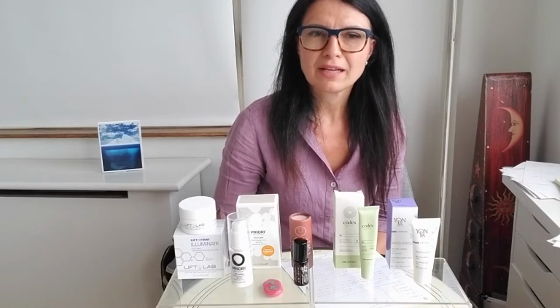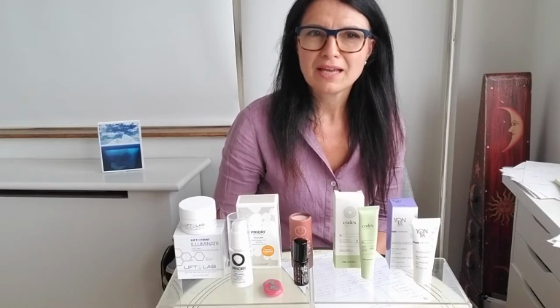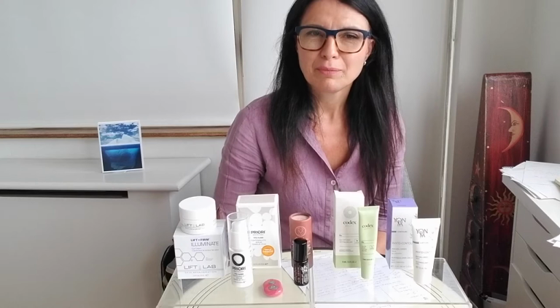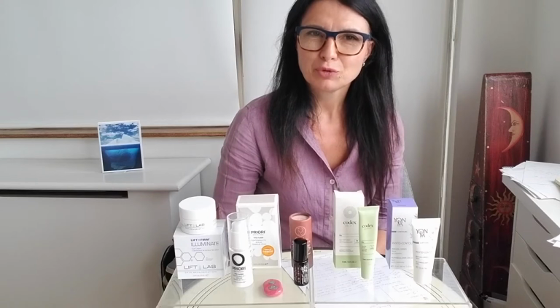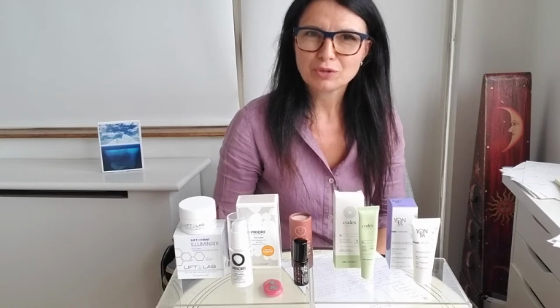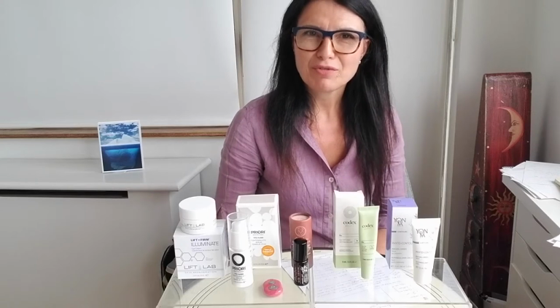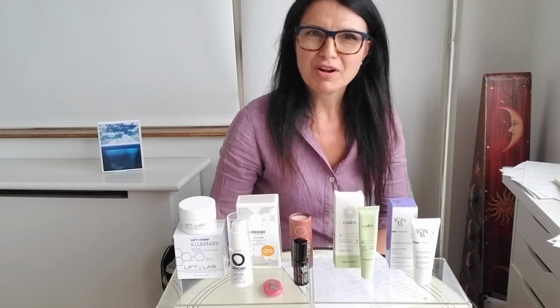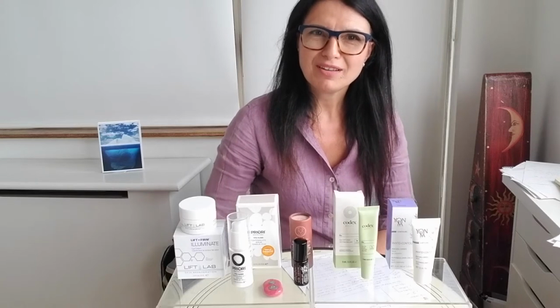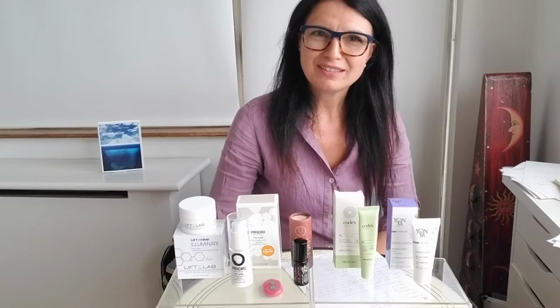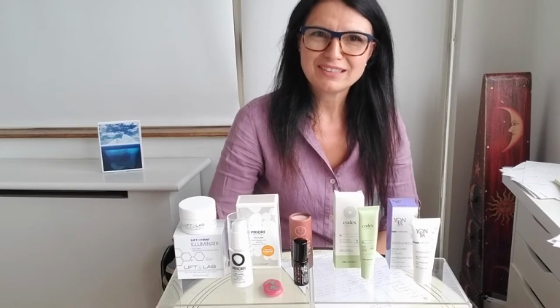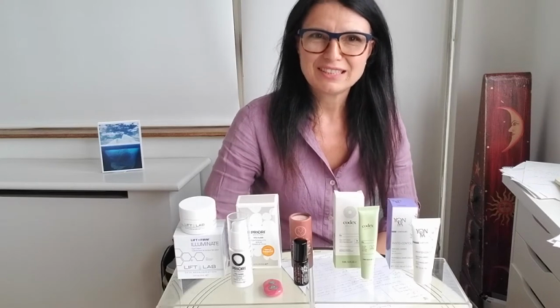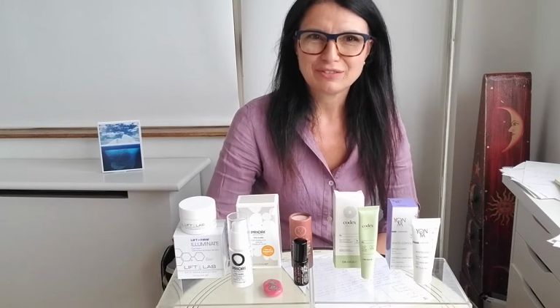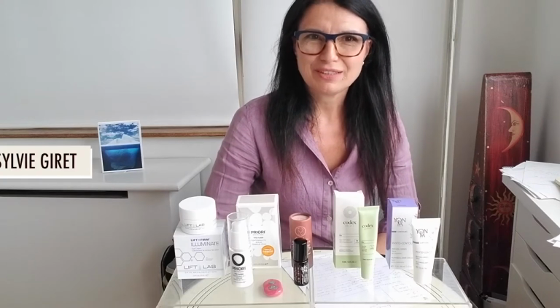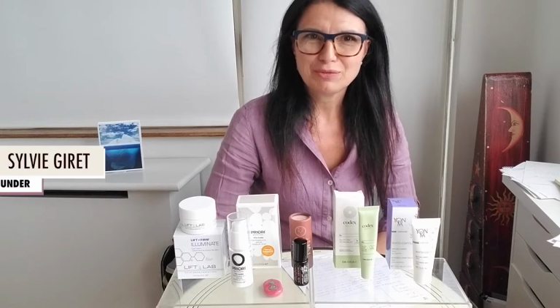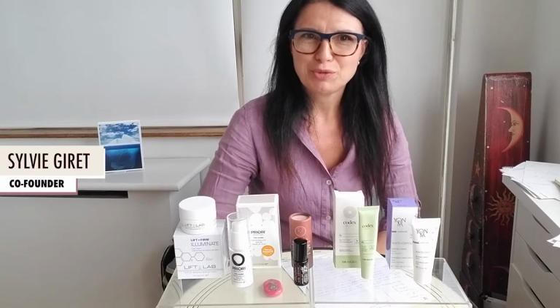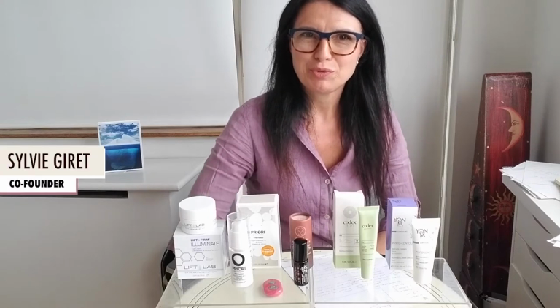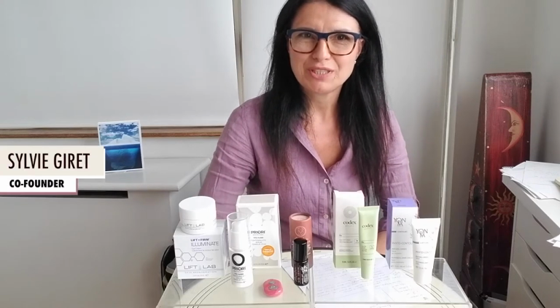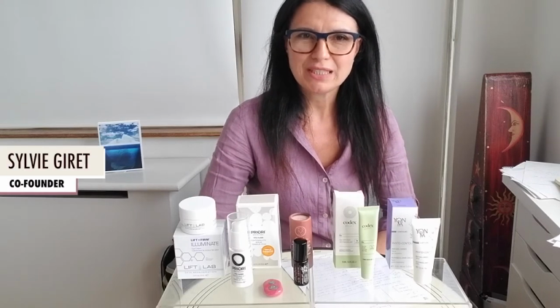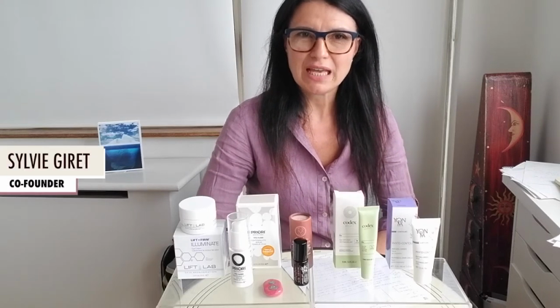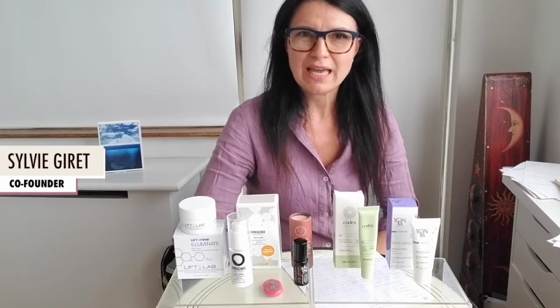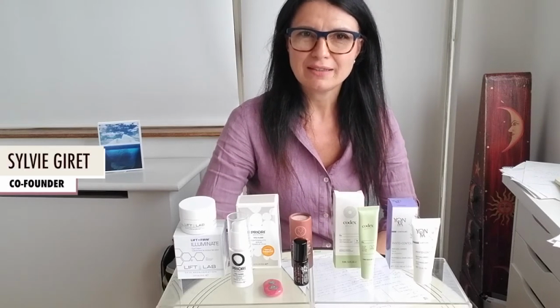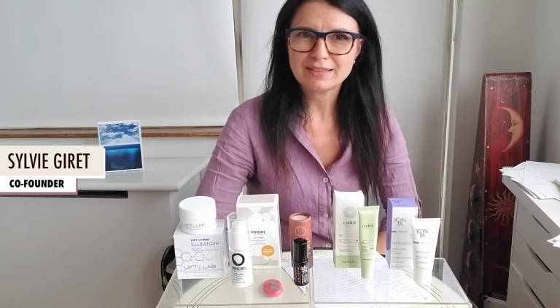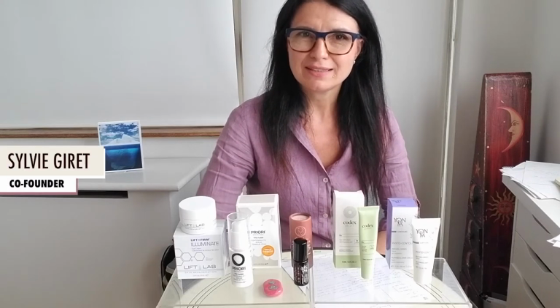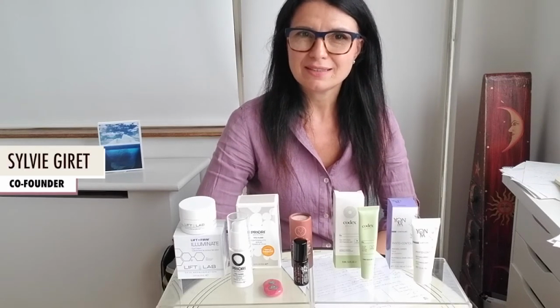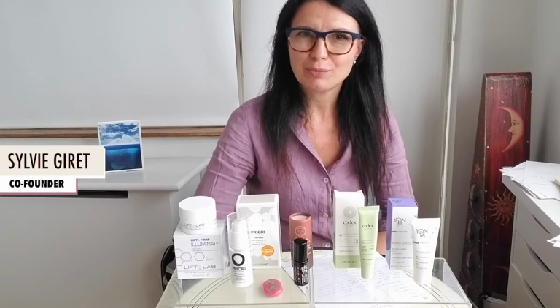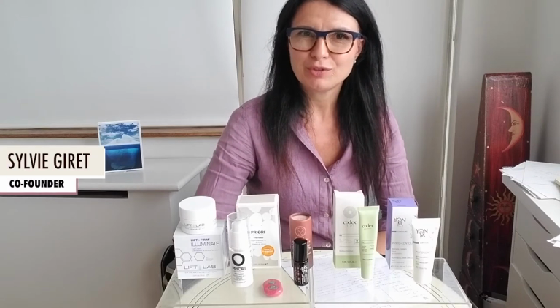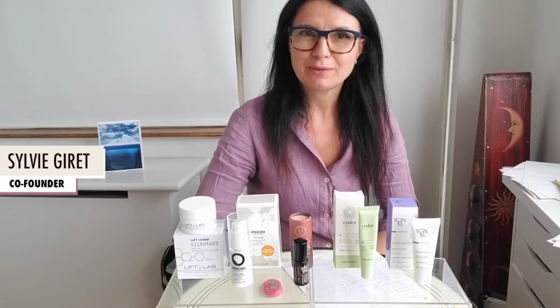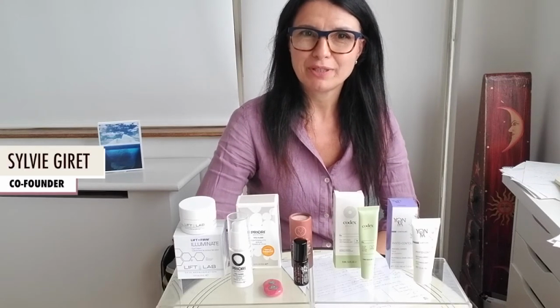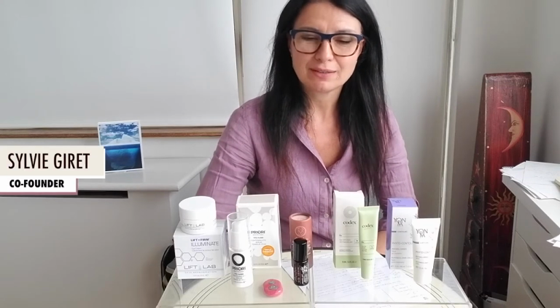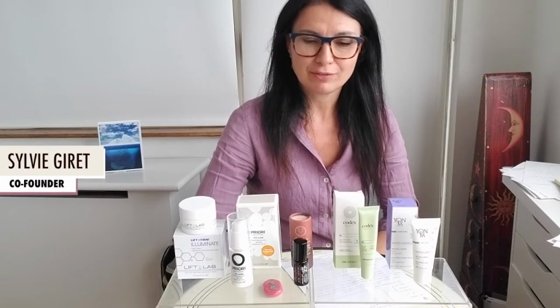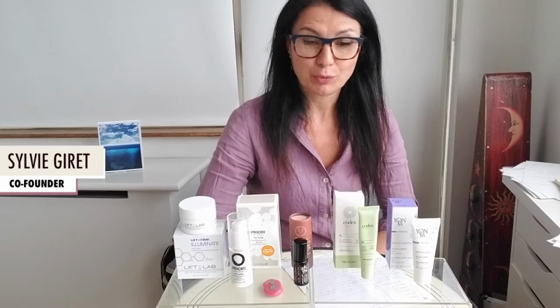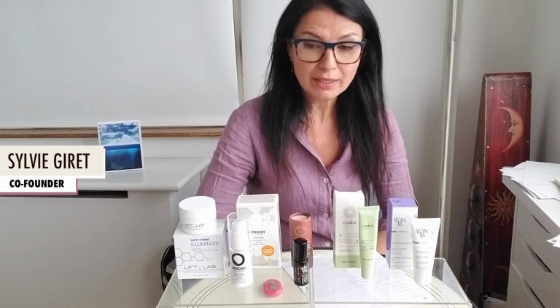Hello everyone, this is Sylvie with Beautique and this is our Beautique Fix of the Week.